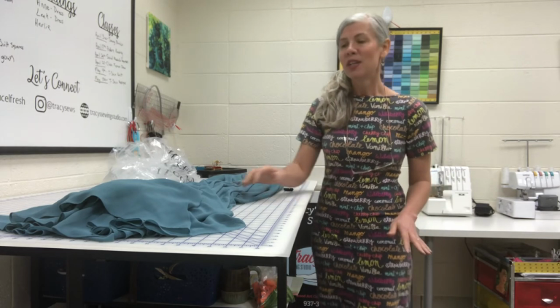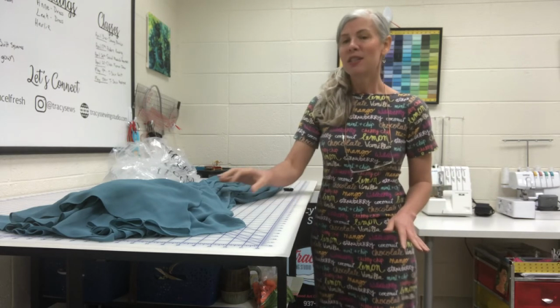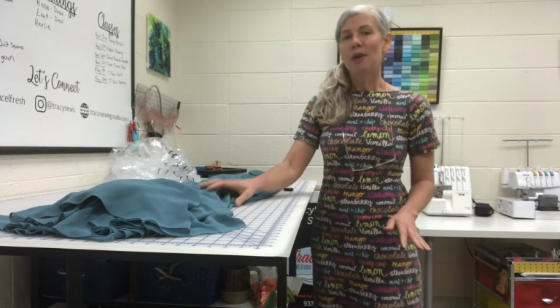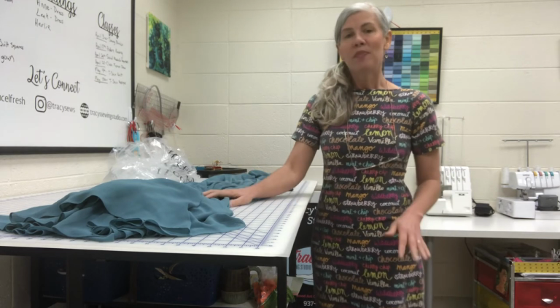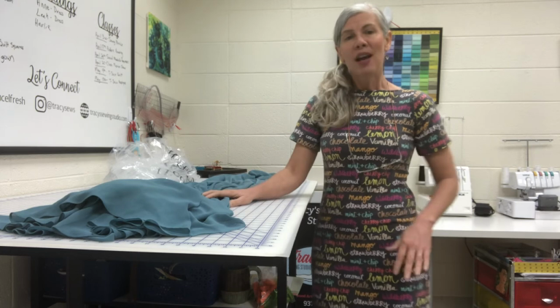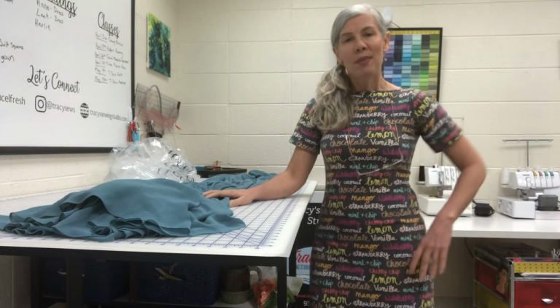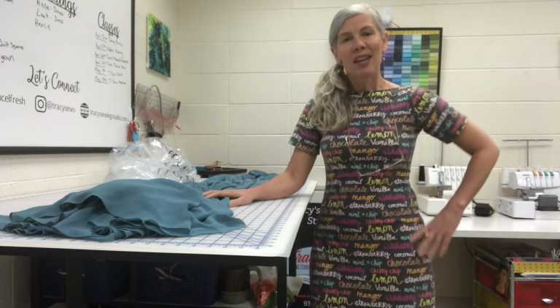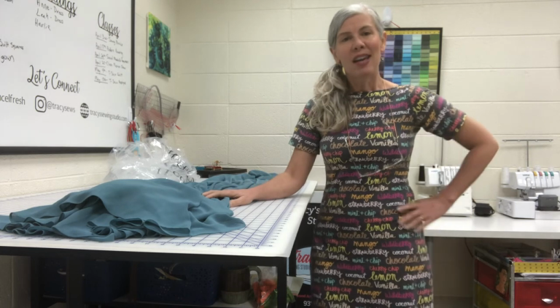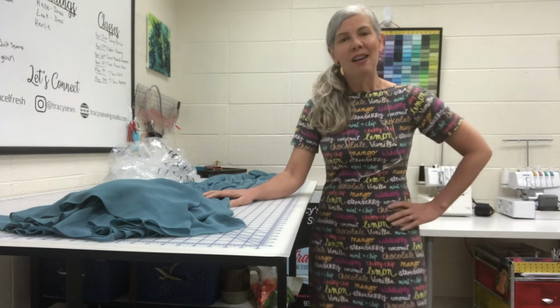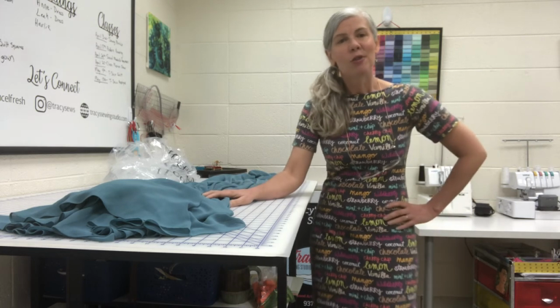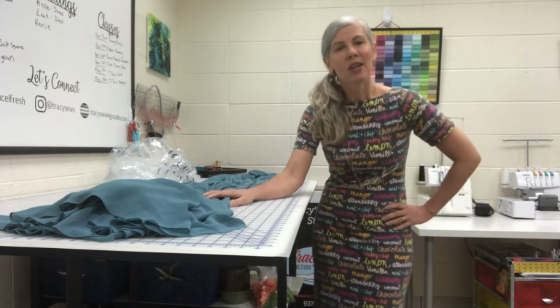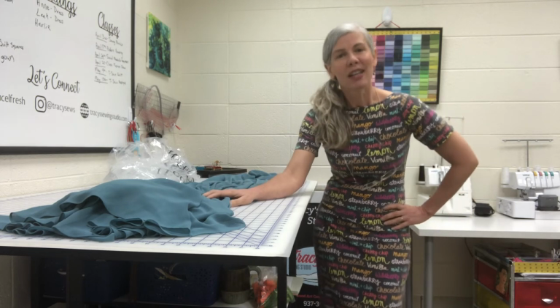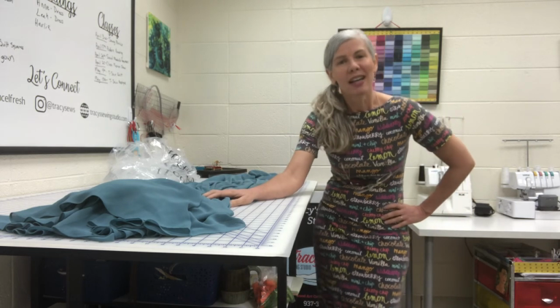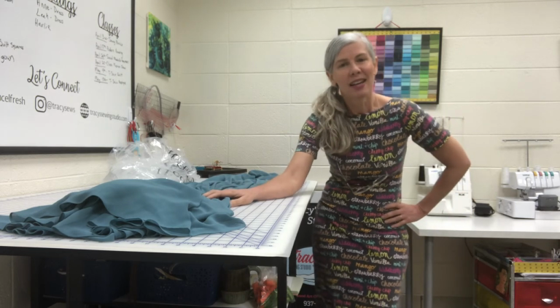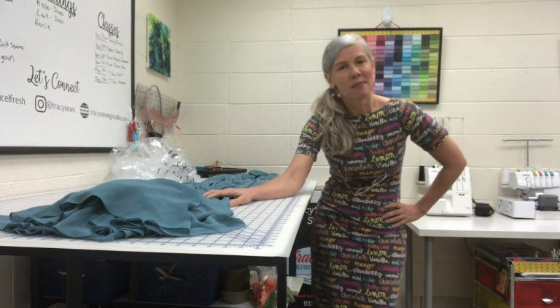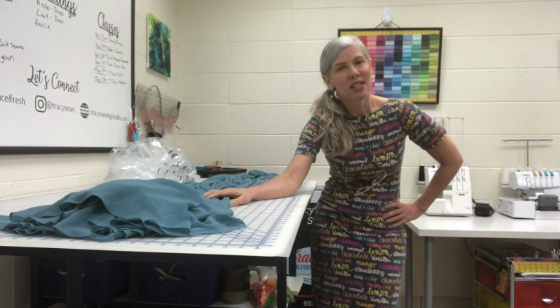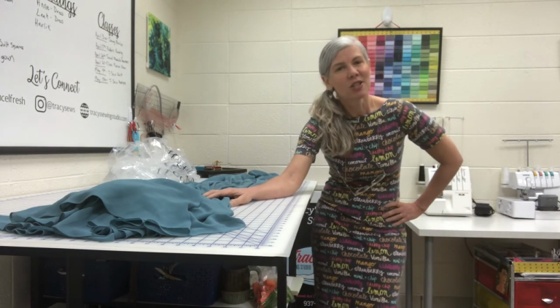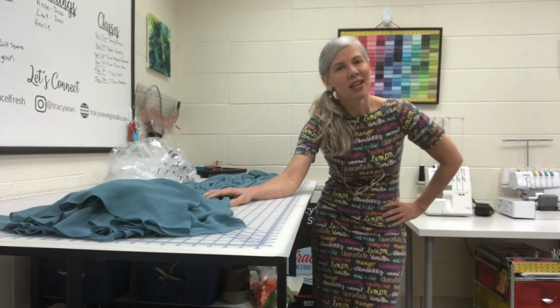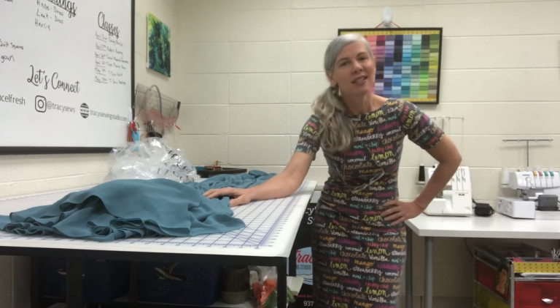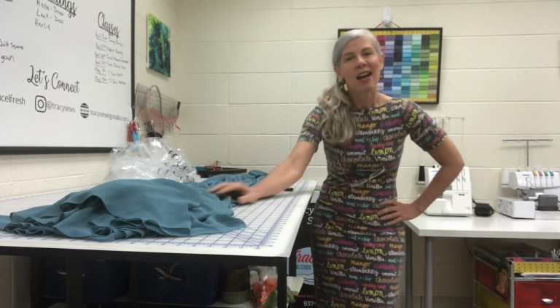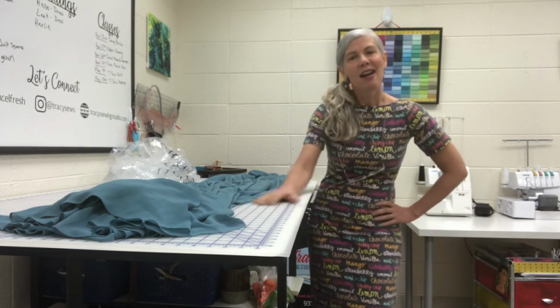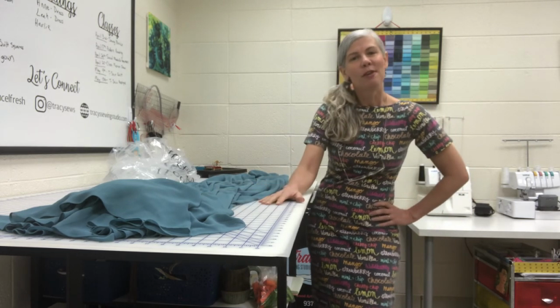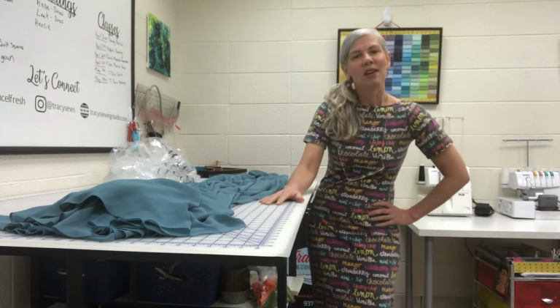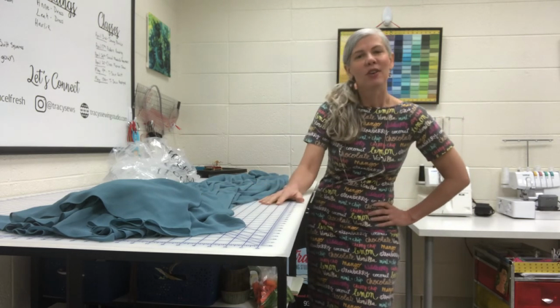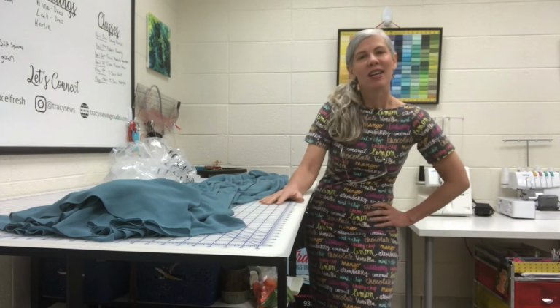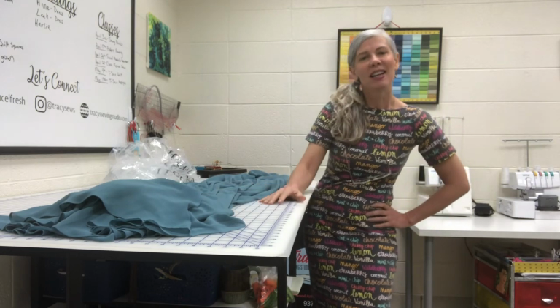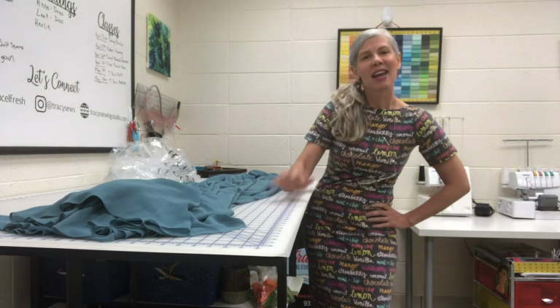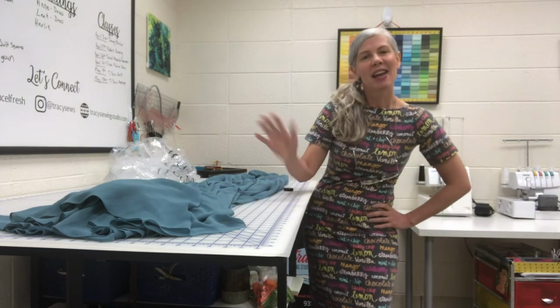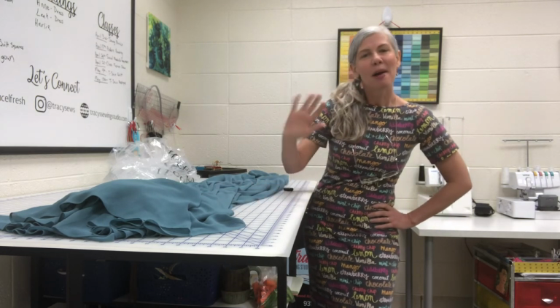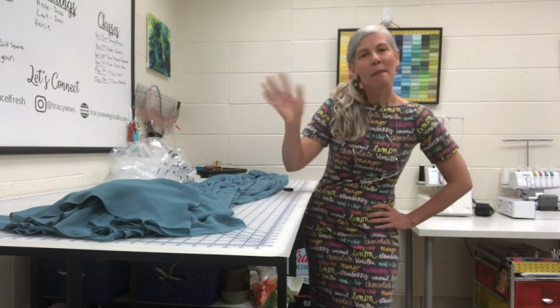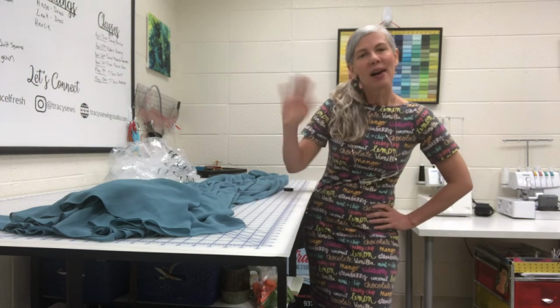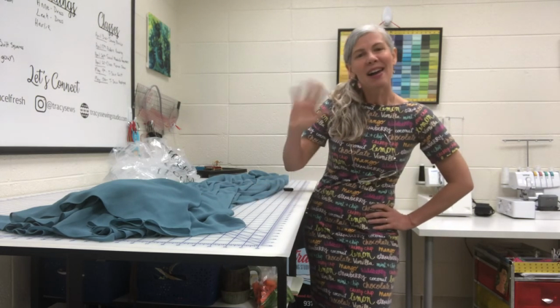So I'm gonna get to work and hem this dress. I hope you have a great day. Bye!